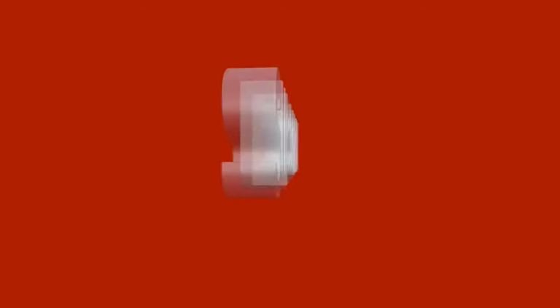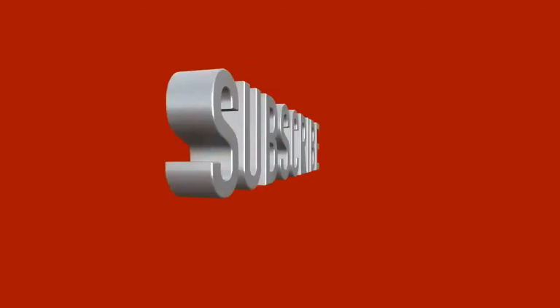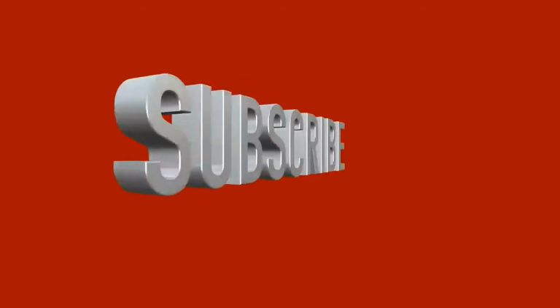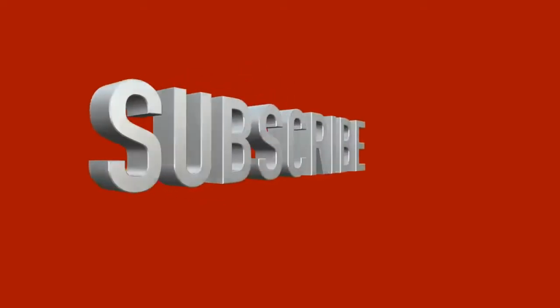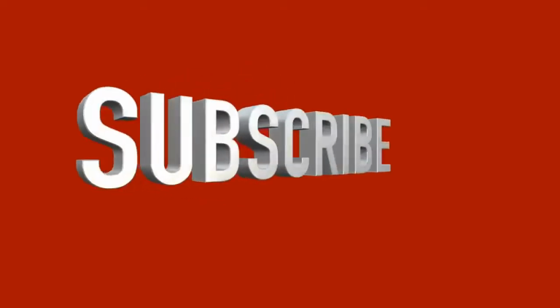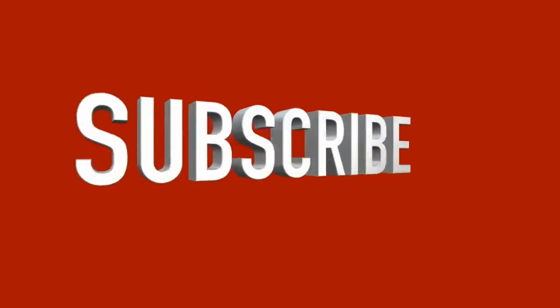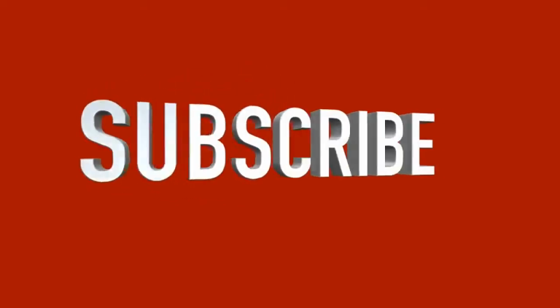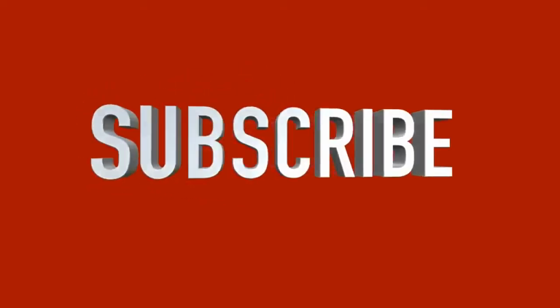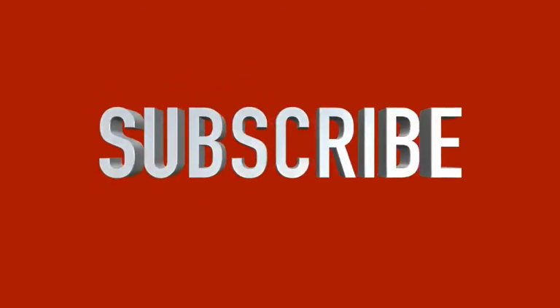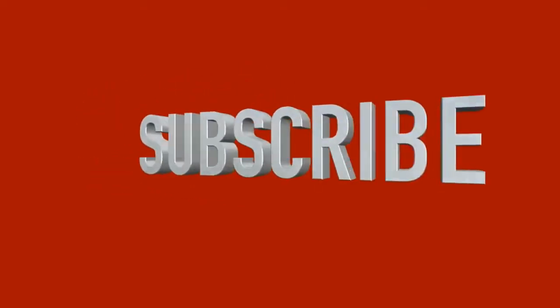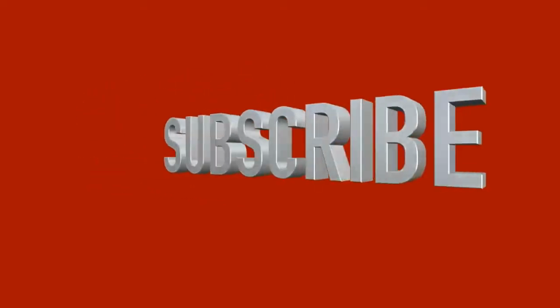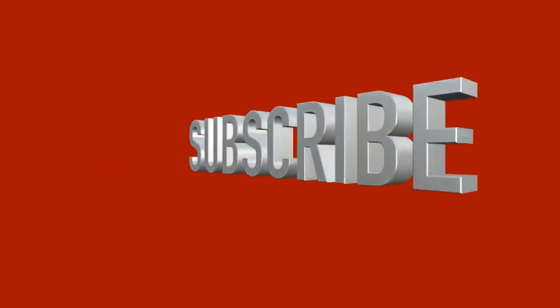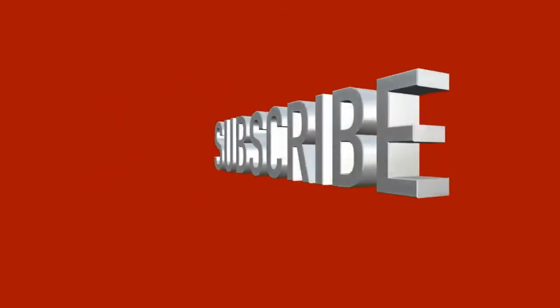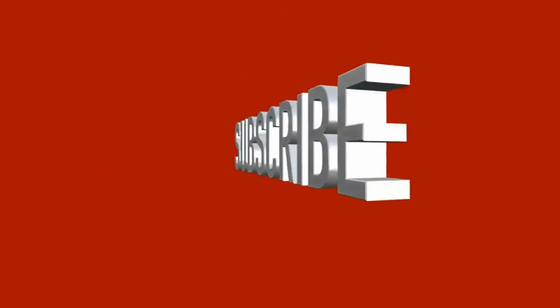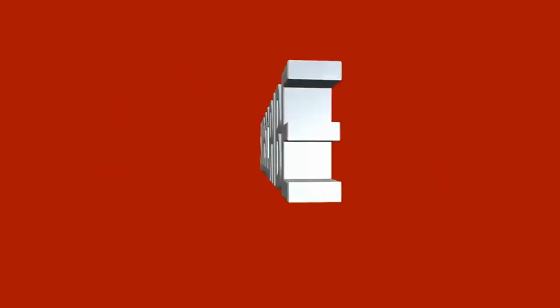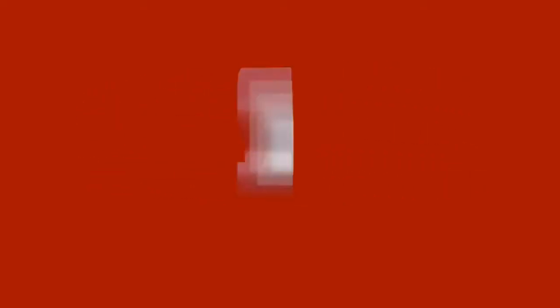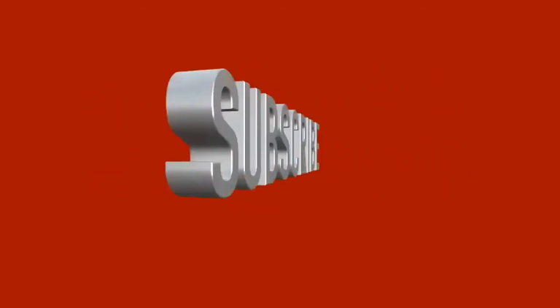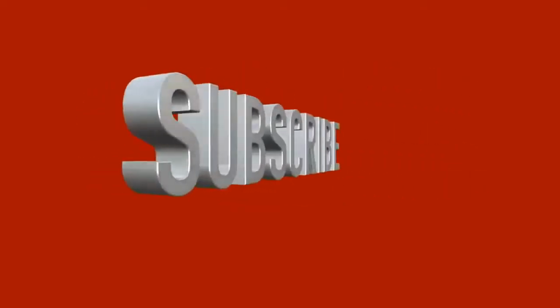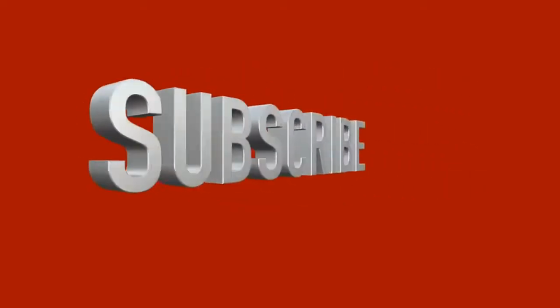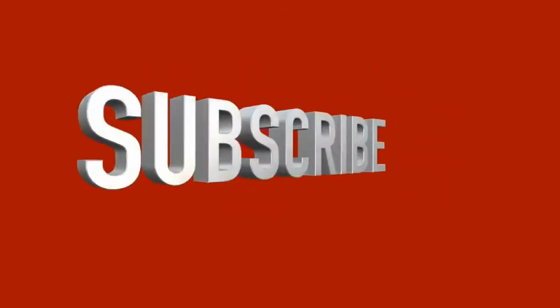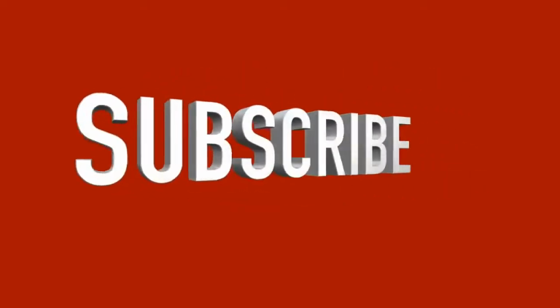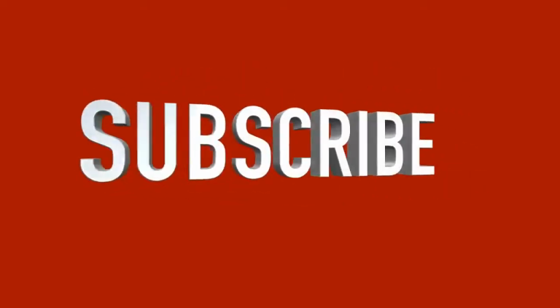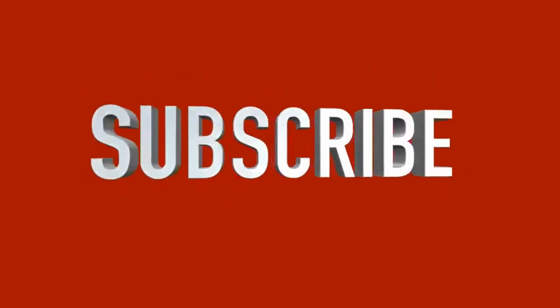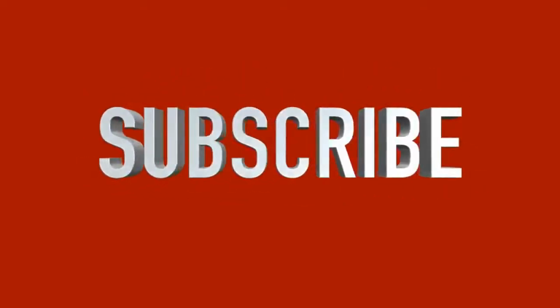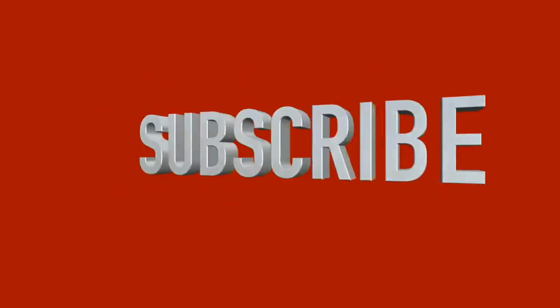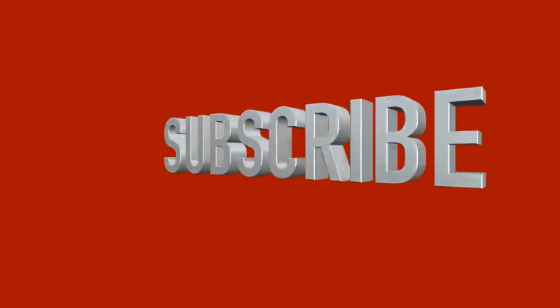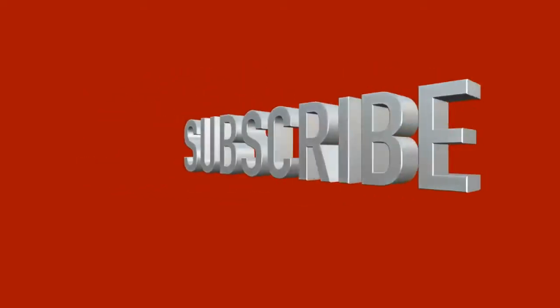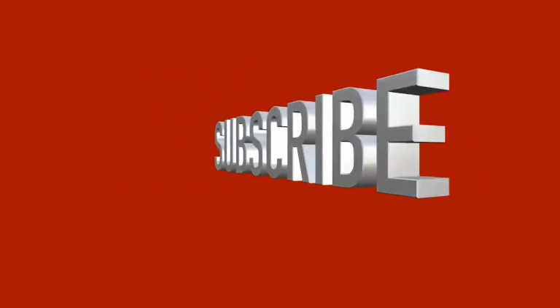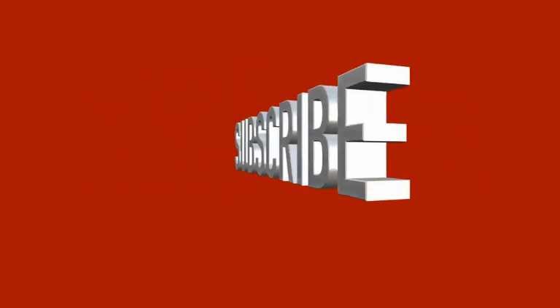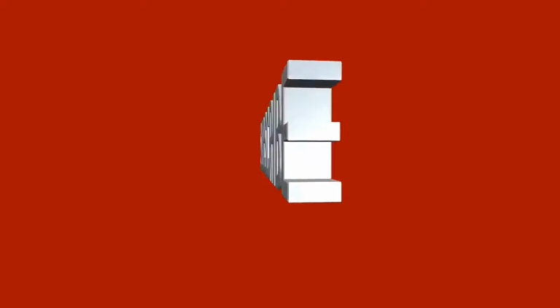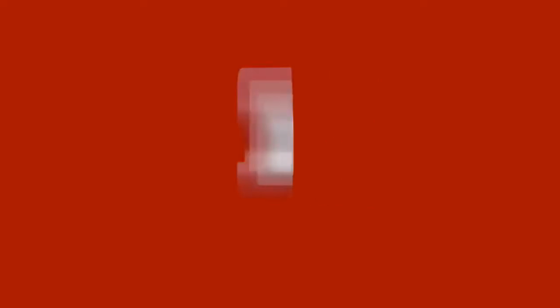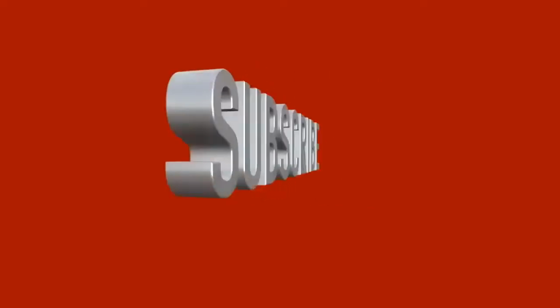Welcome to Wild and Majestic Animal Channel. Kindly subscribe for more animal videos like this.